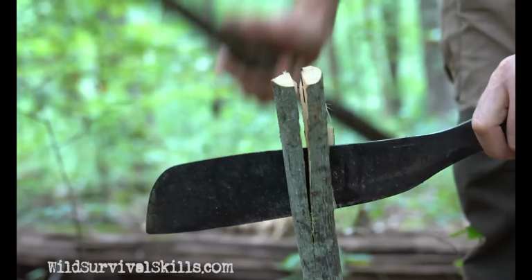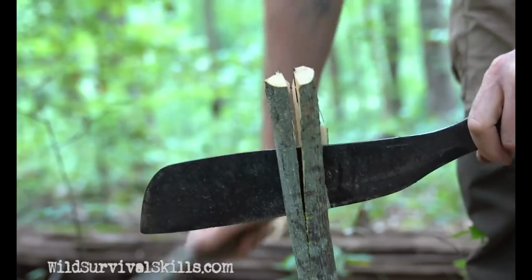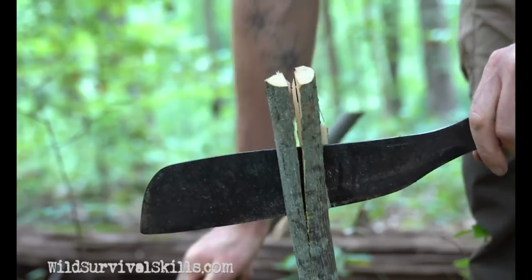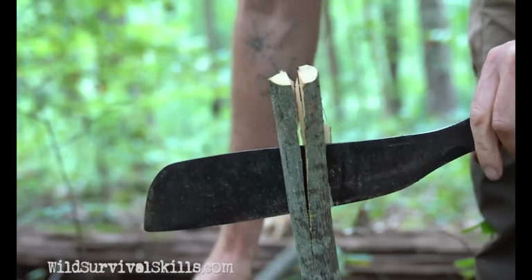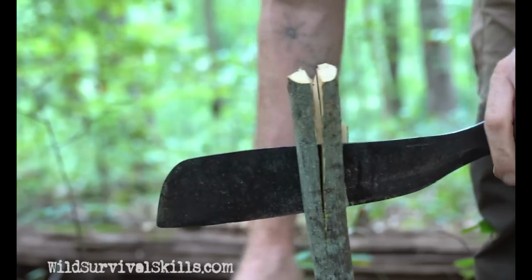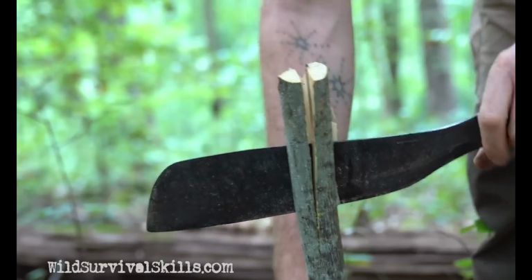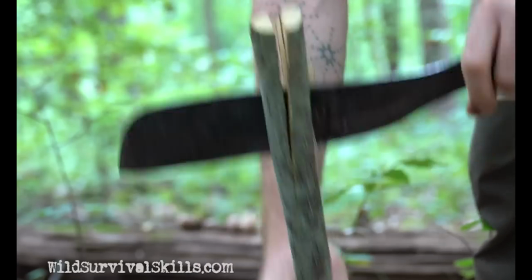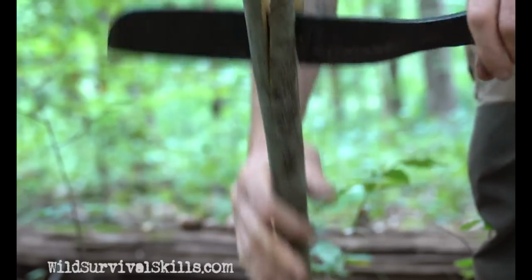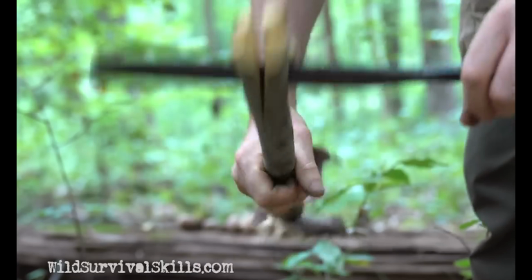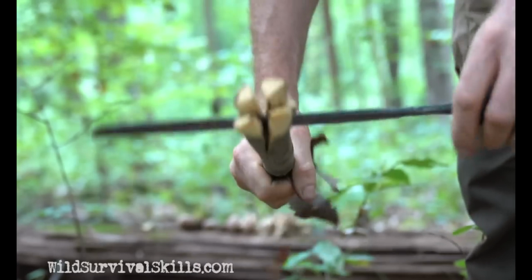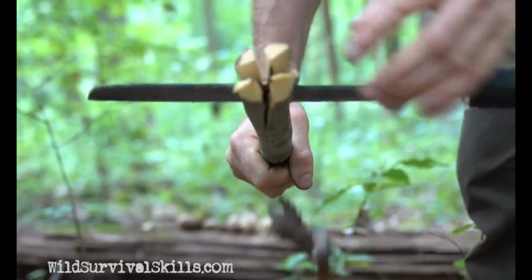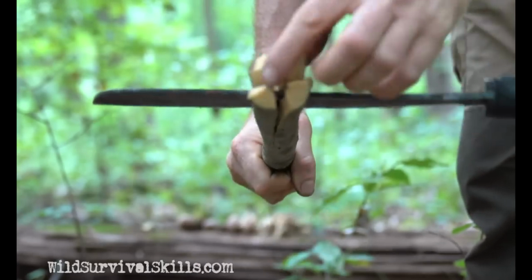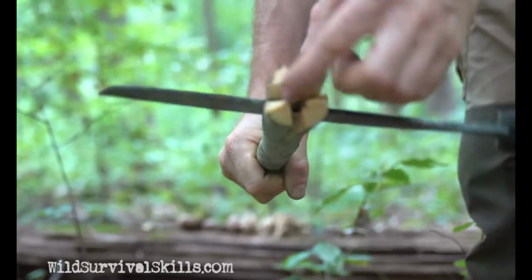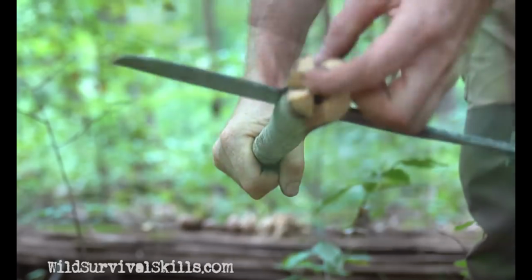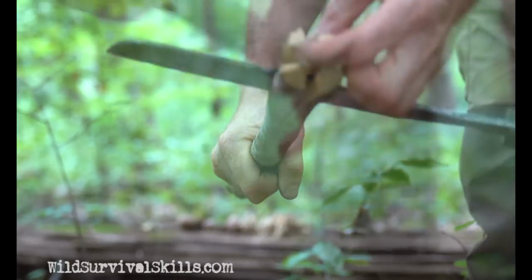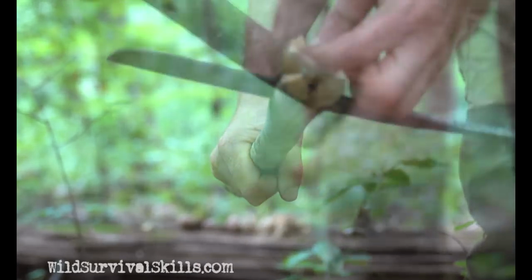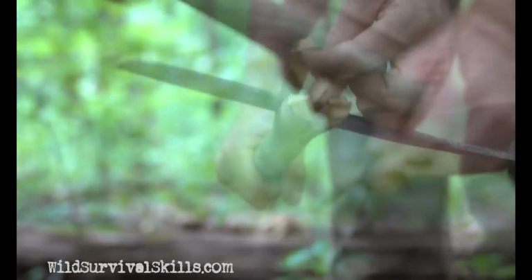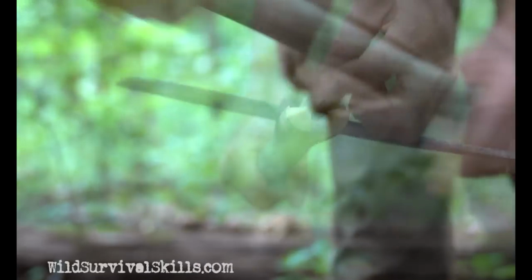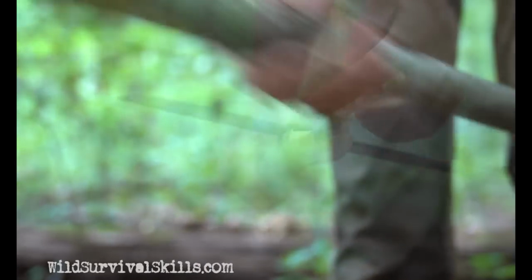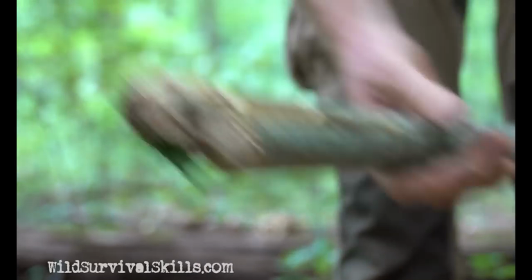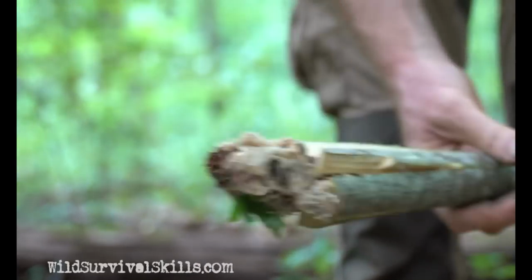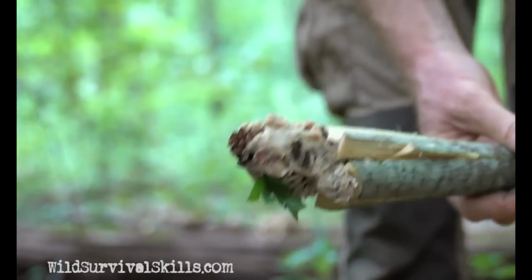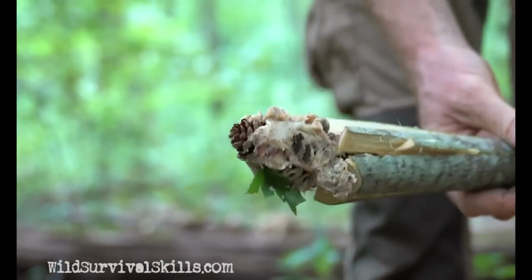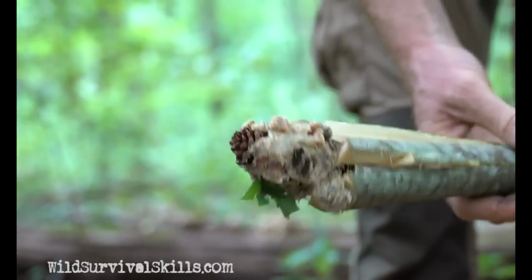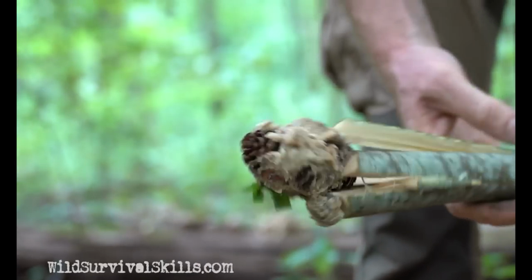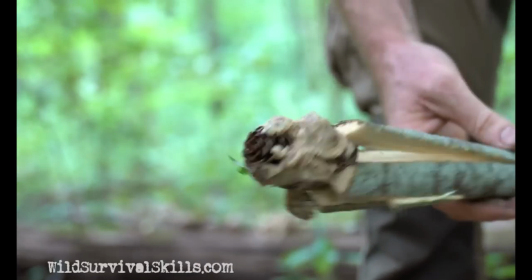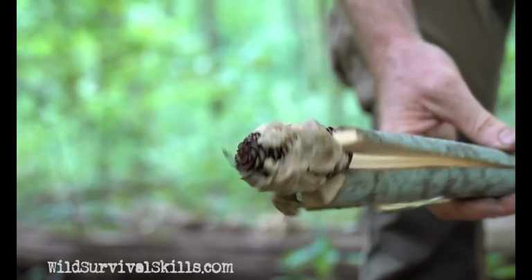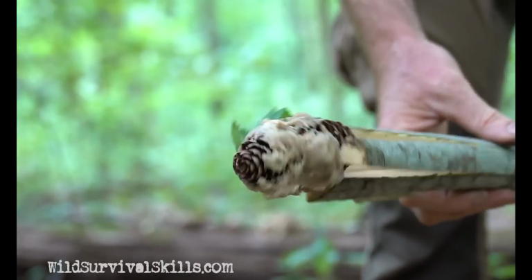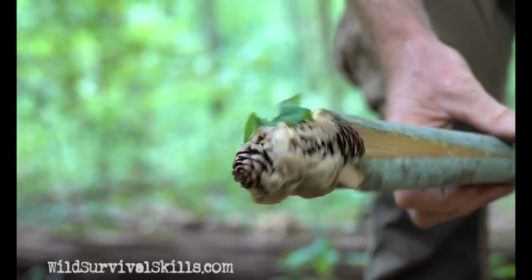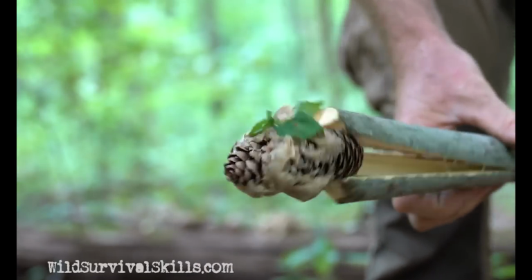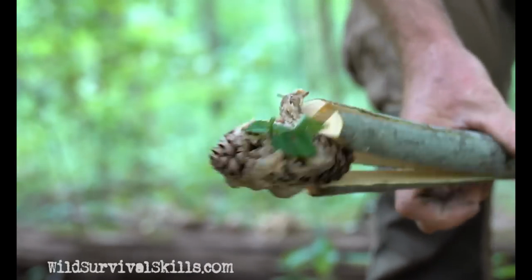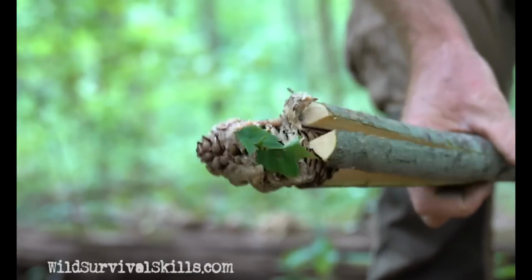Right there is my torch. I'm going to melt this sap in and then it's ready to go.